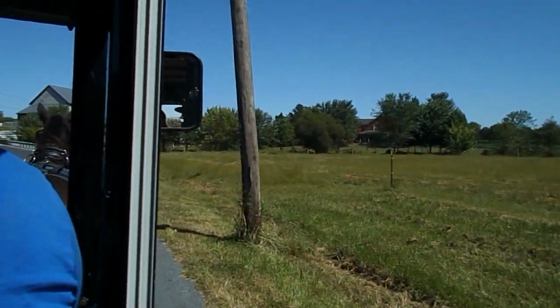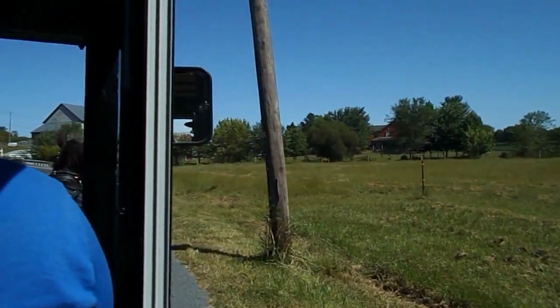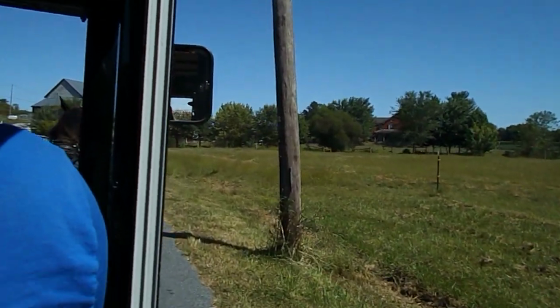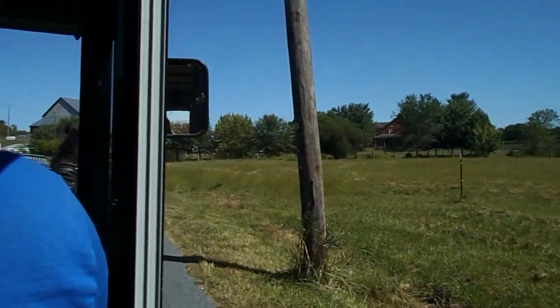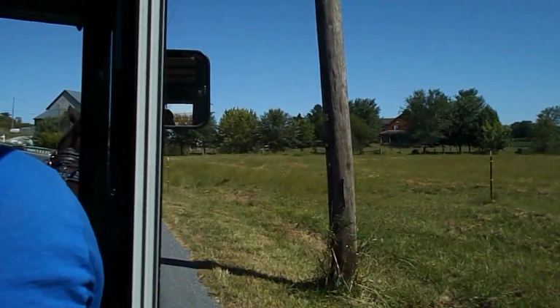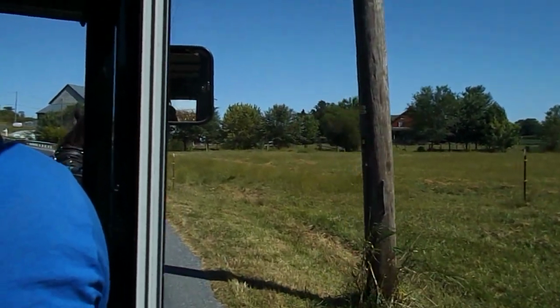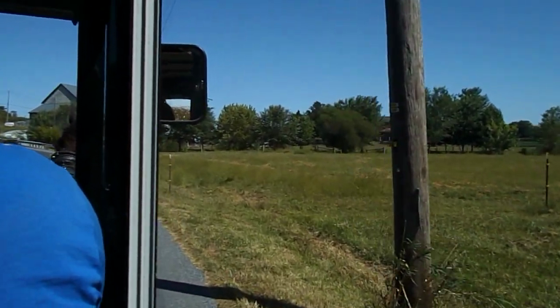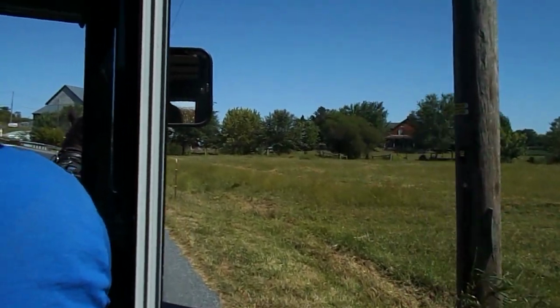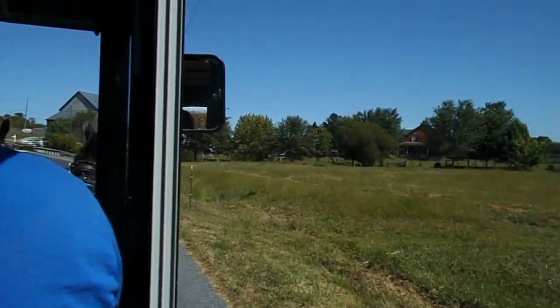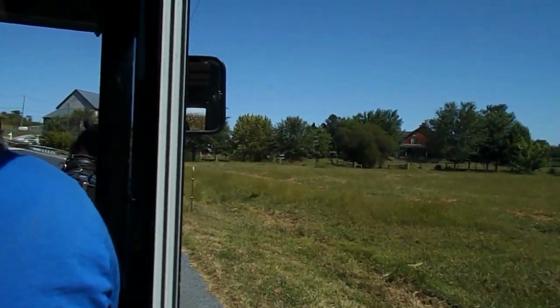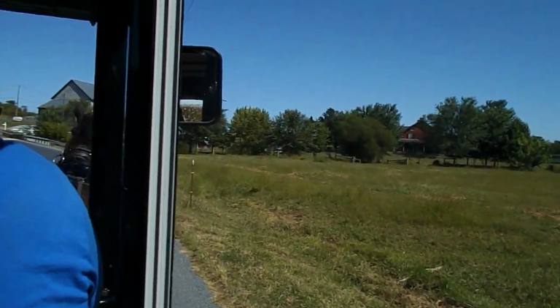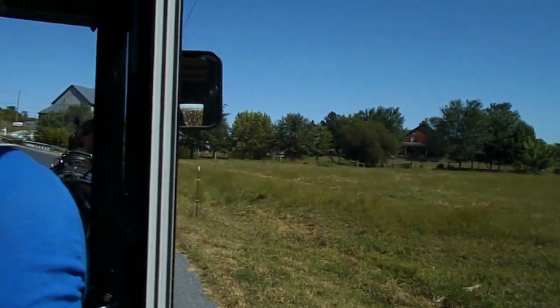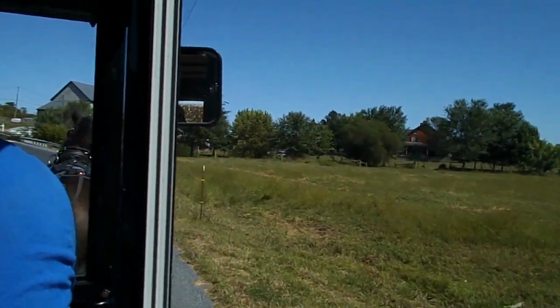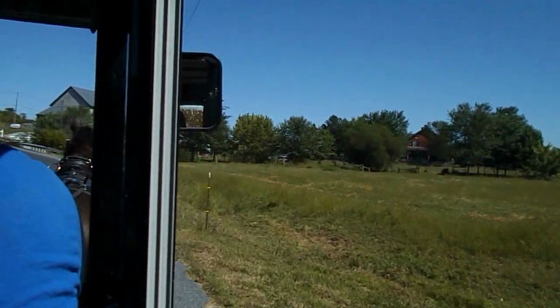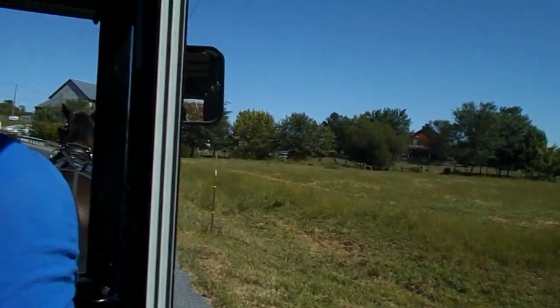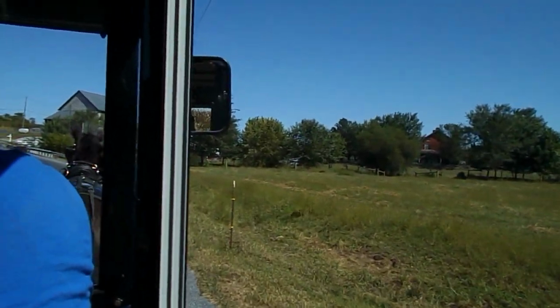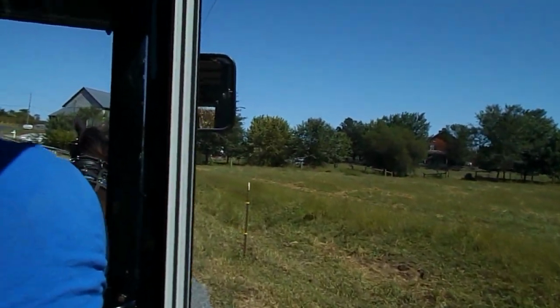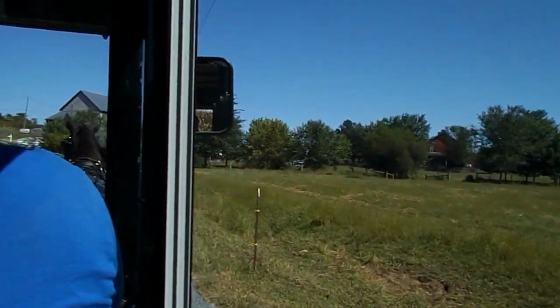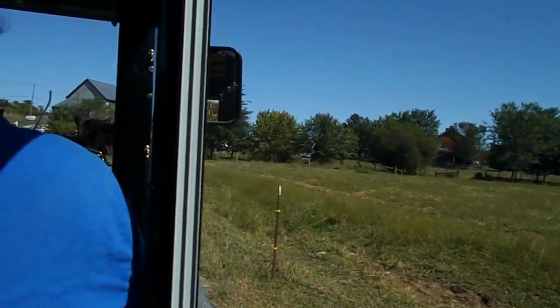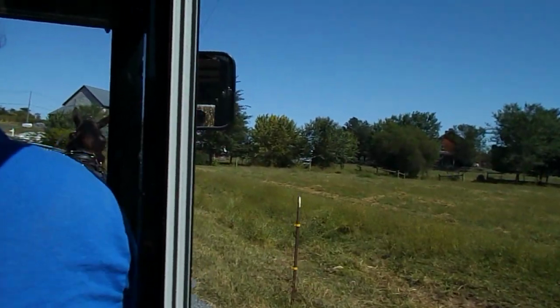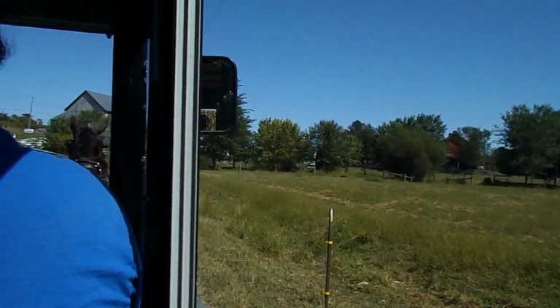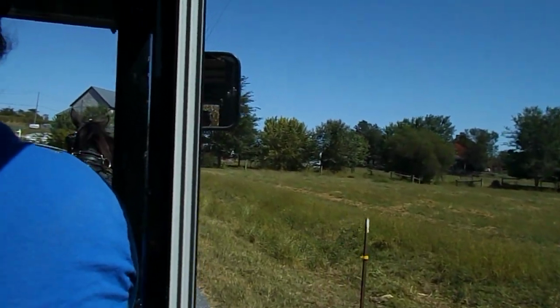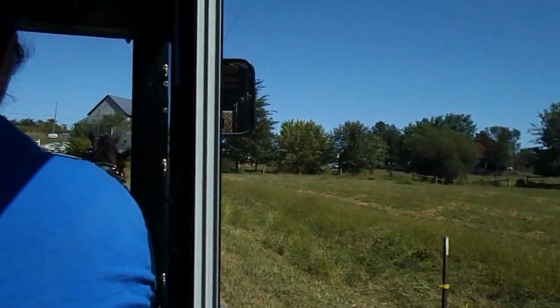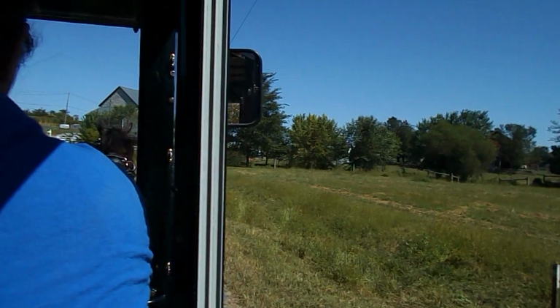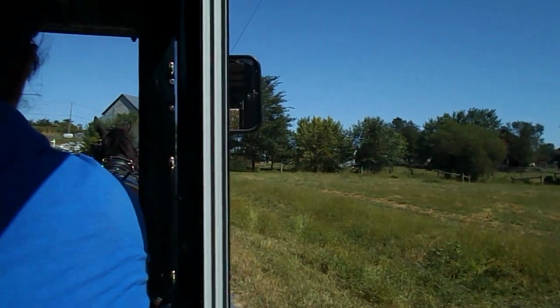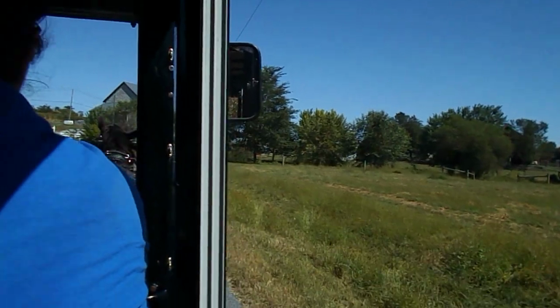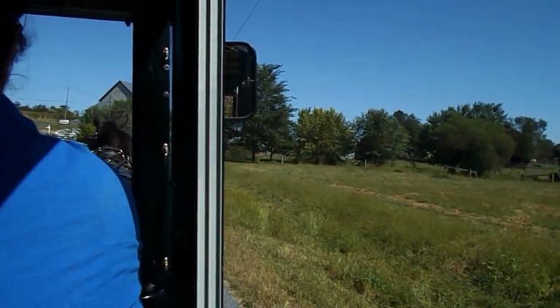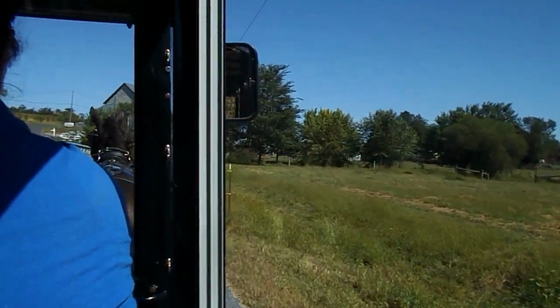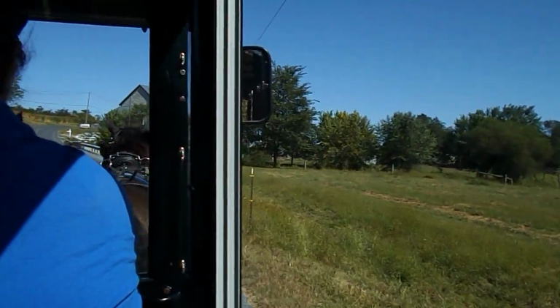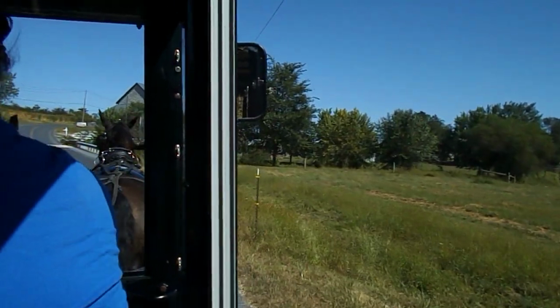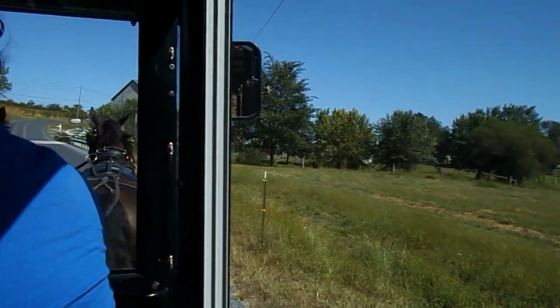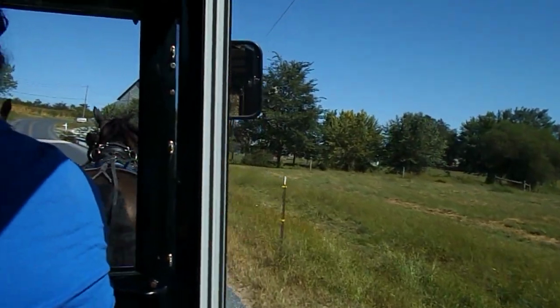Now in front of us we do have a short but steep hill climb, so we need to pick up a little bit of speed here.